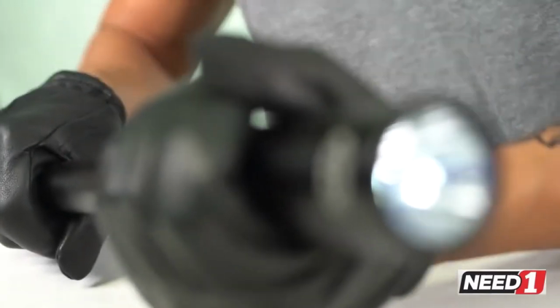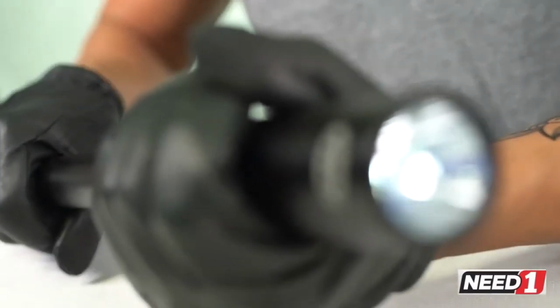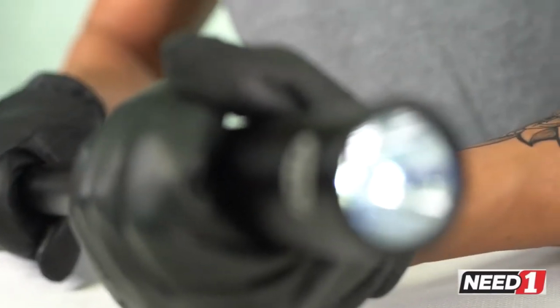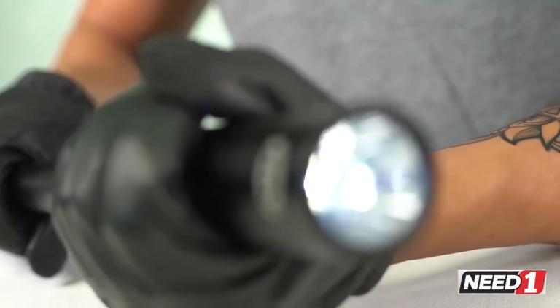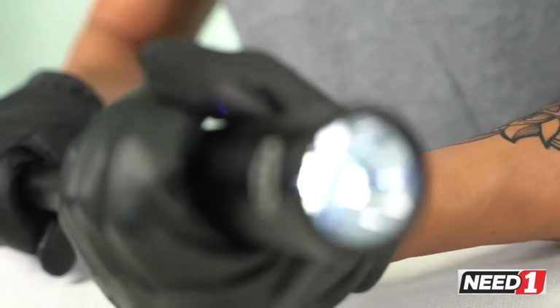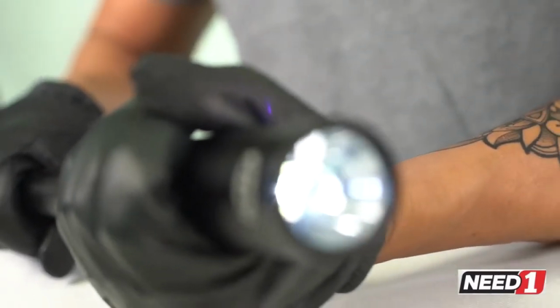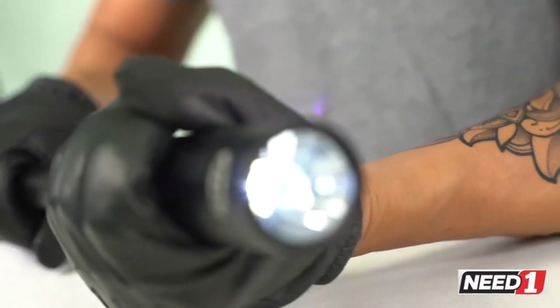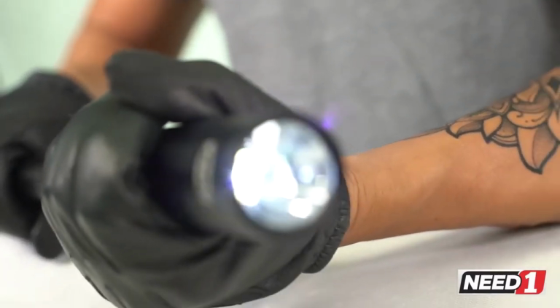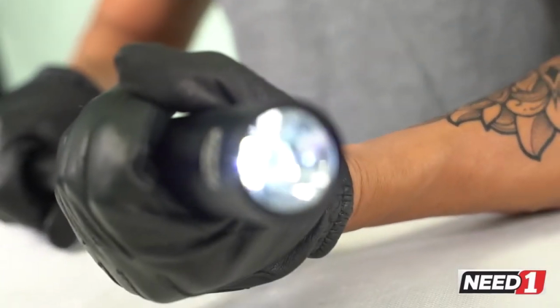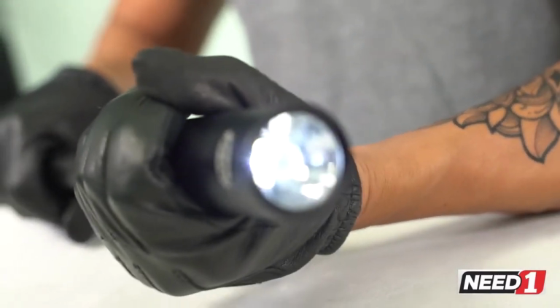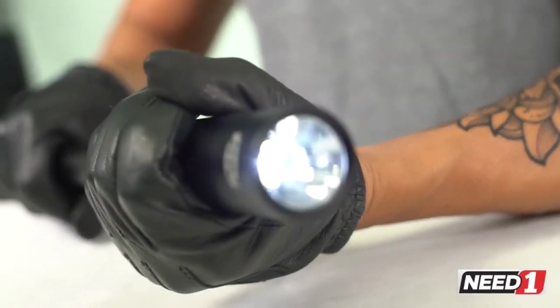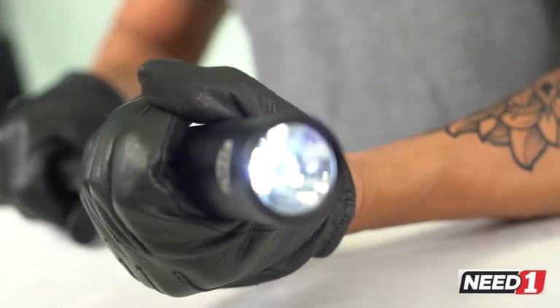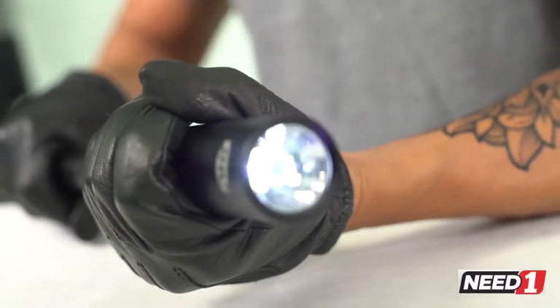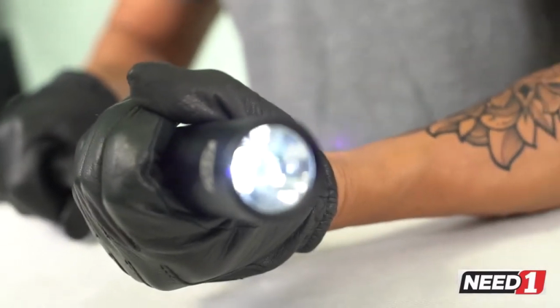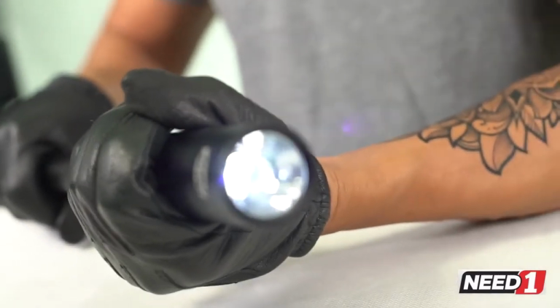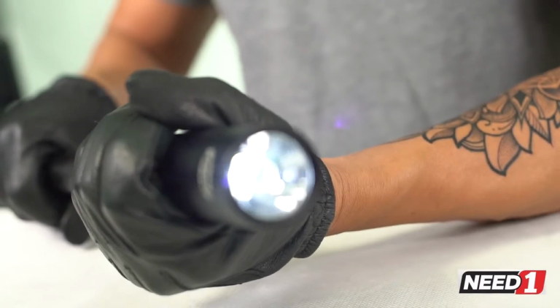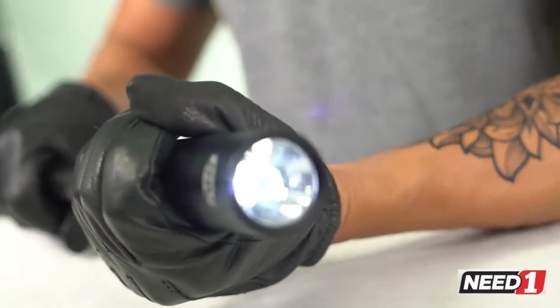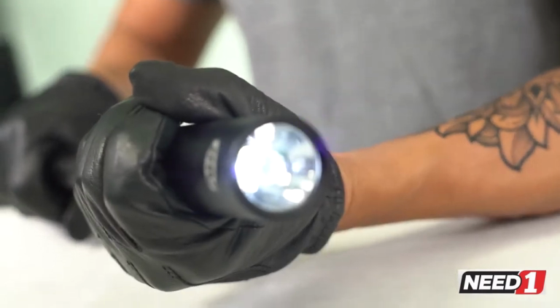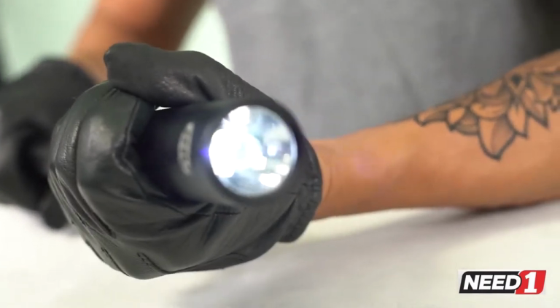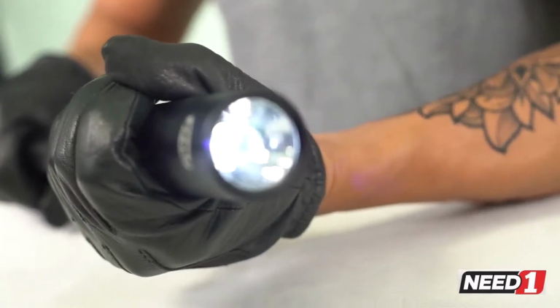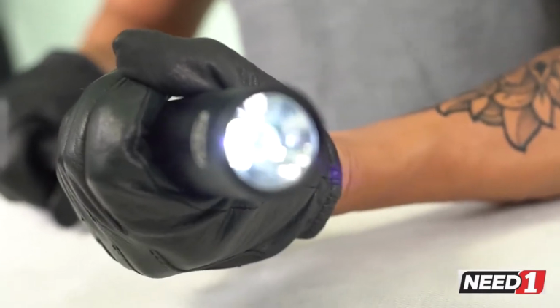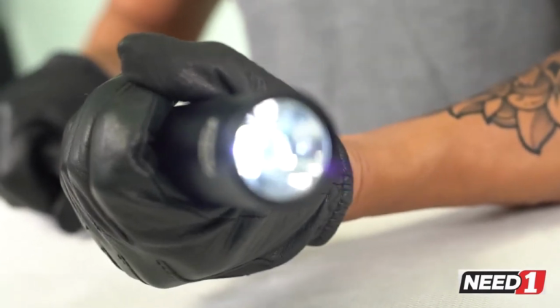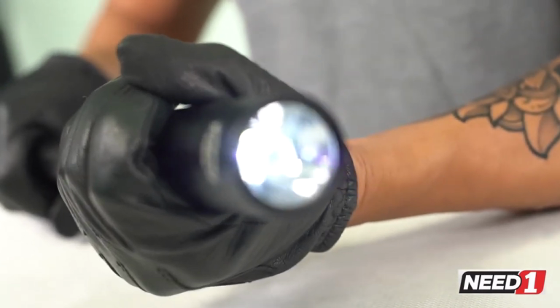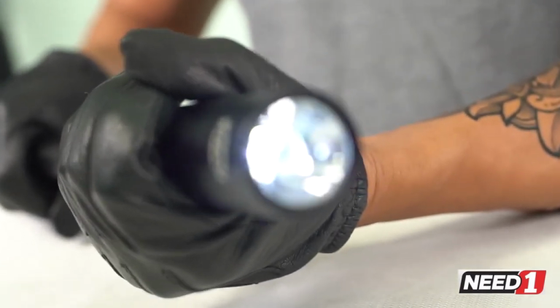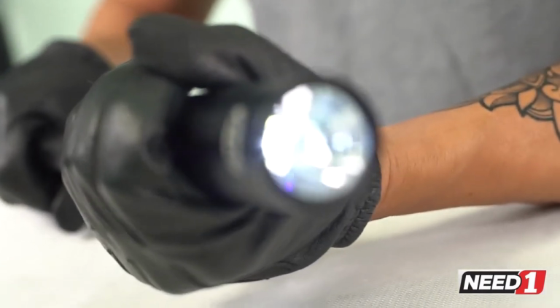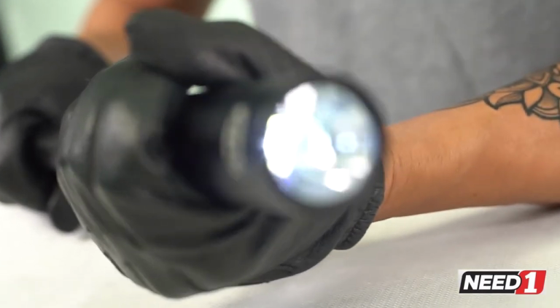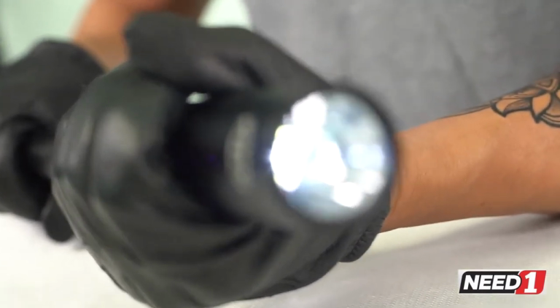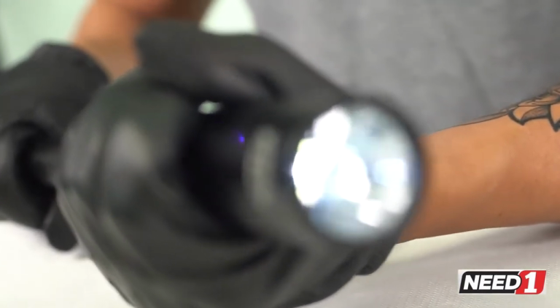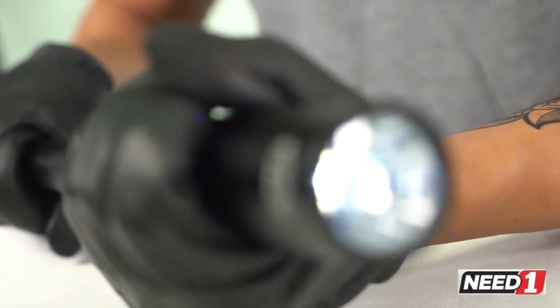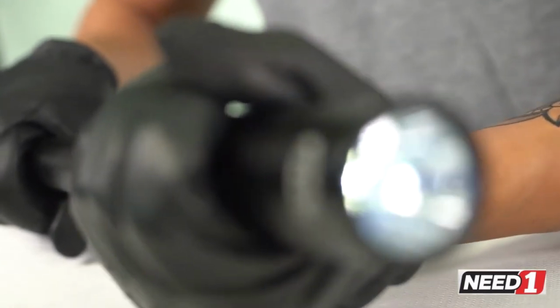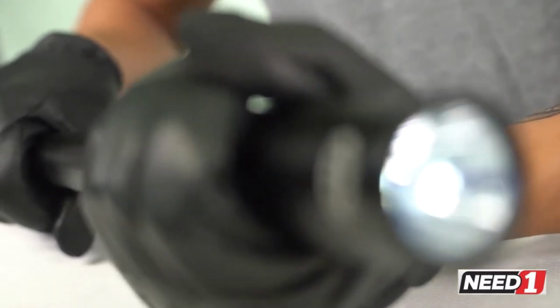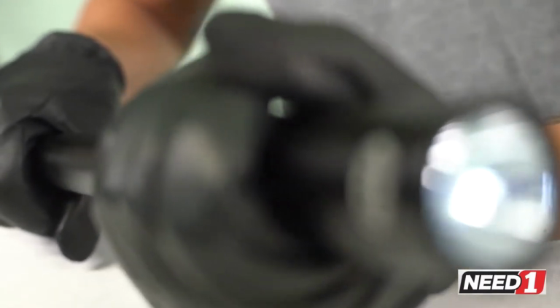The Baseball Bat Torch takes three AAA batteries, with a continuous lighting time of two to three hours.